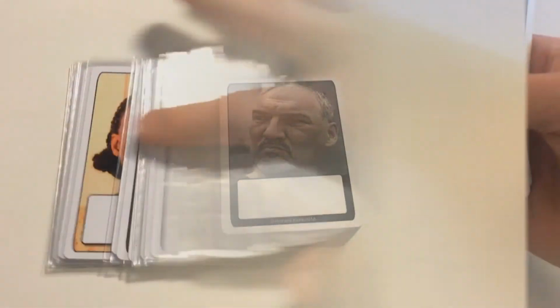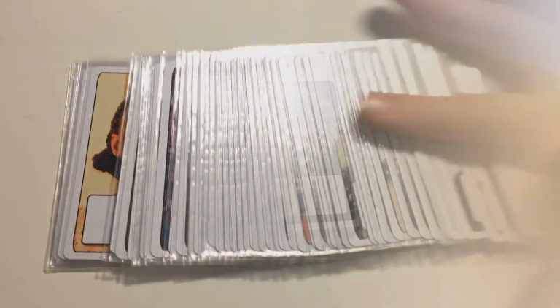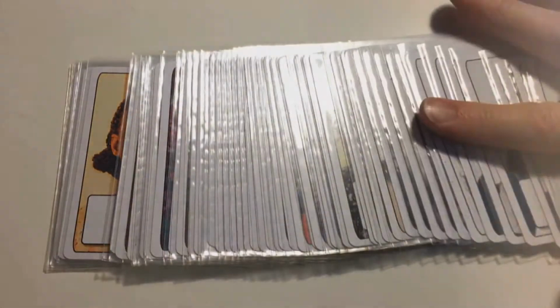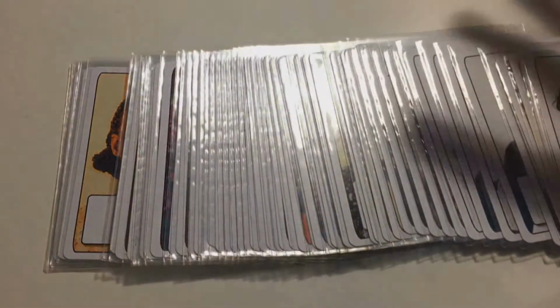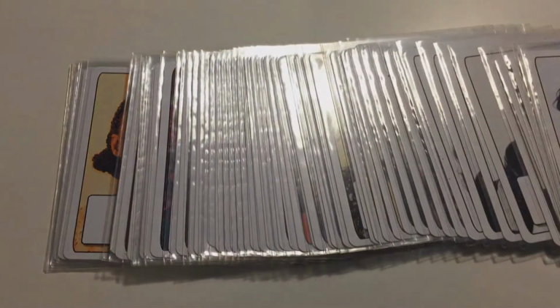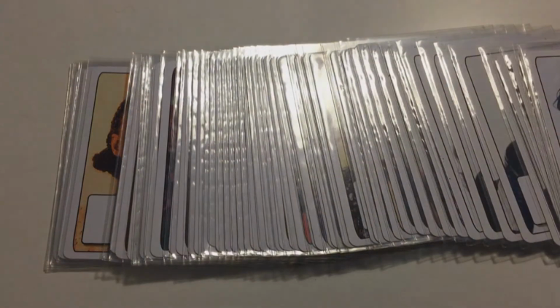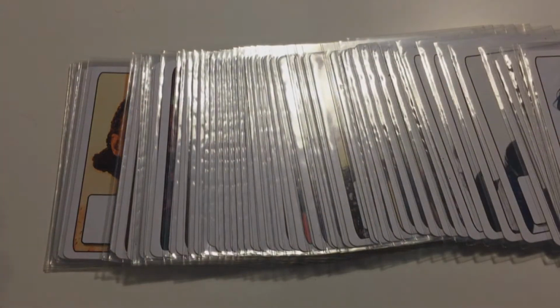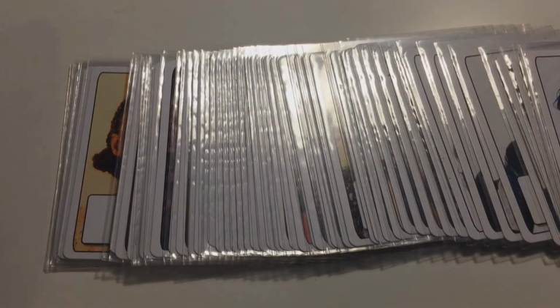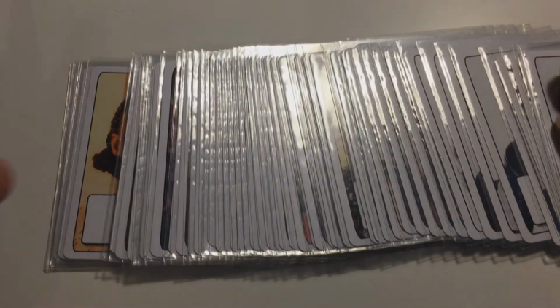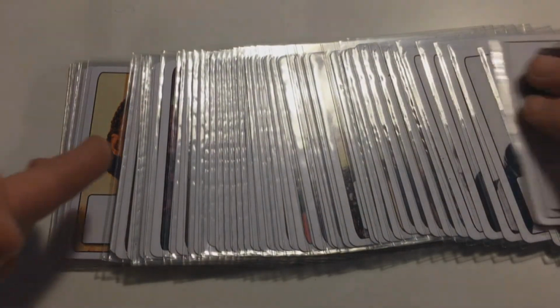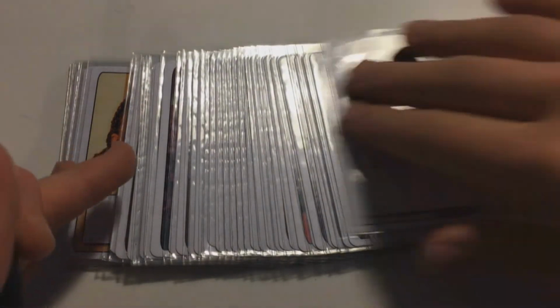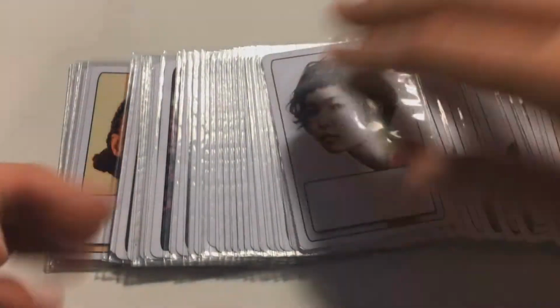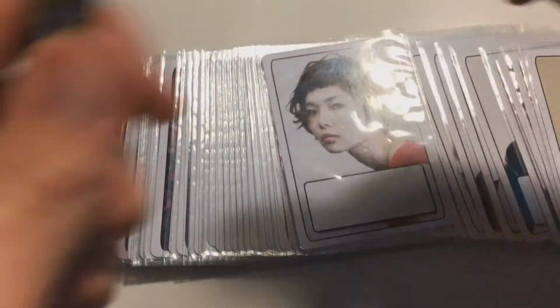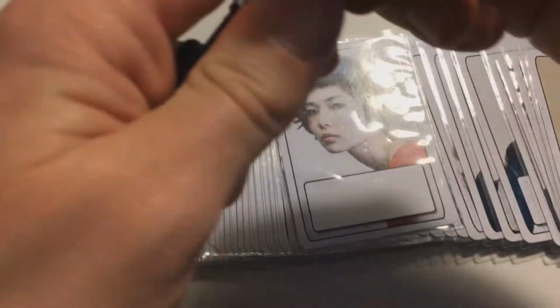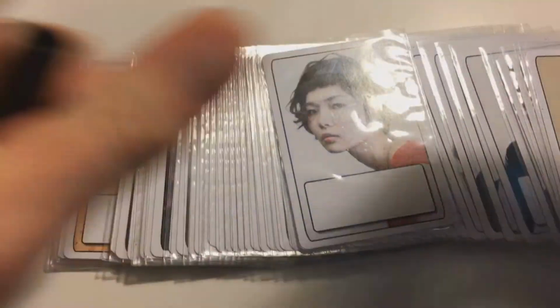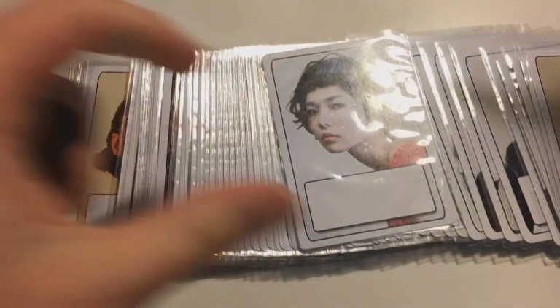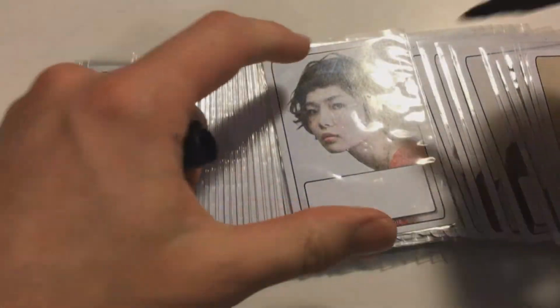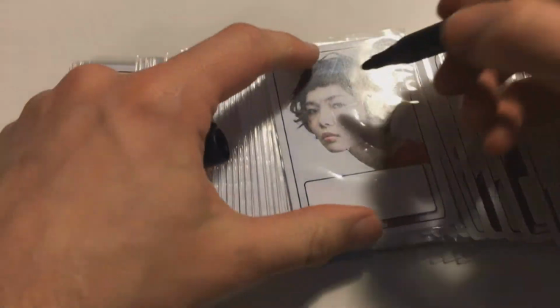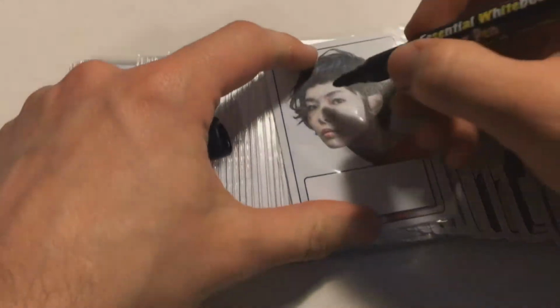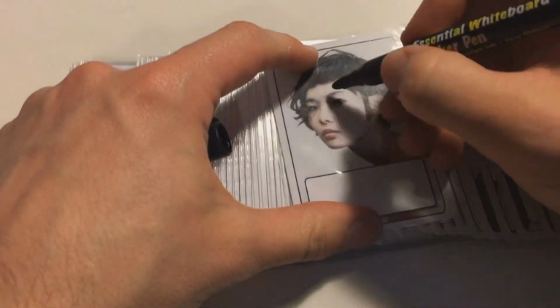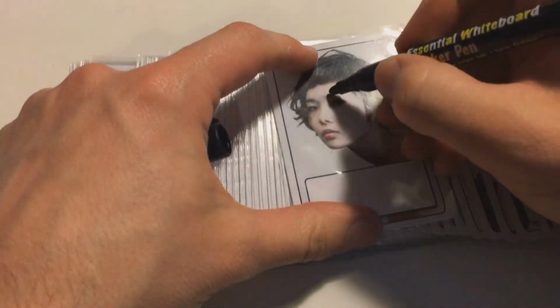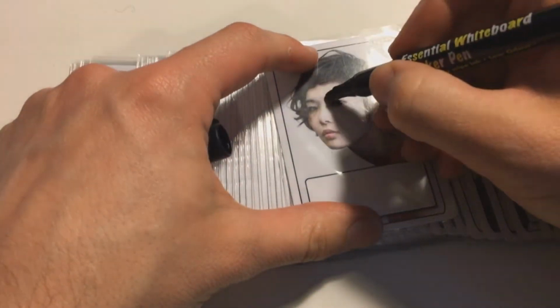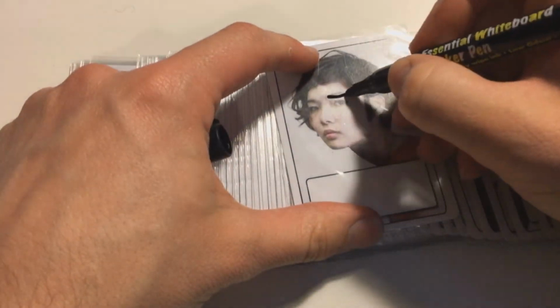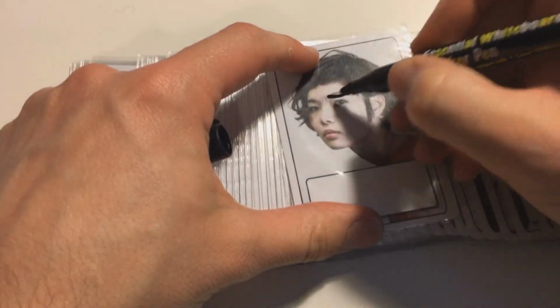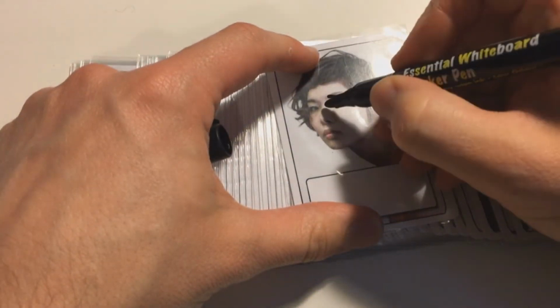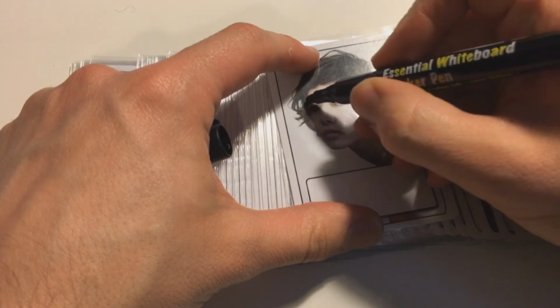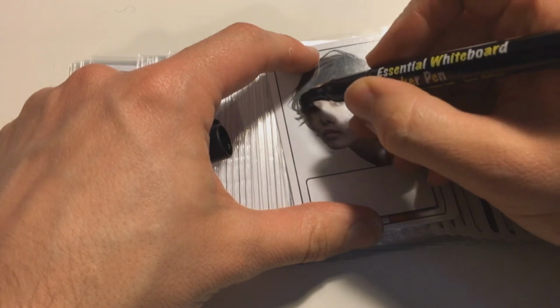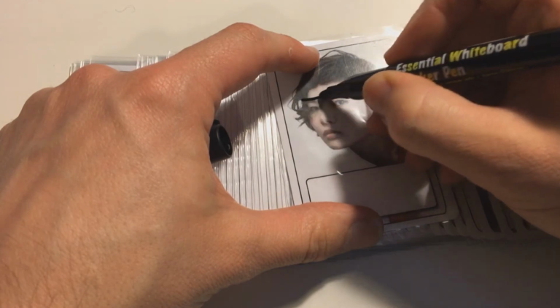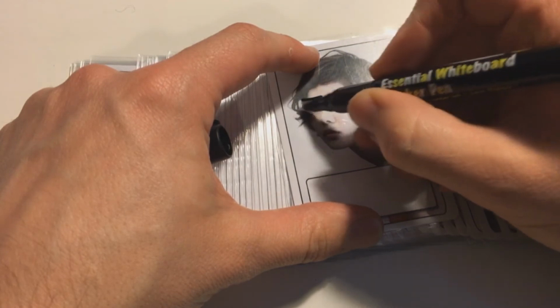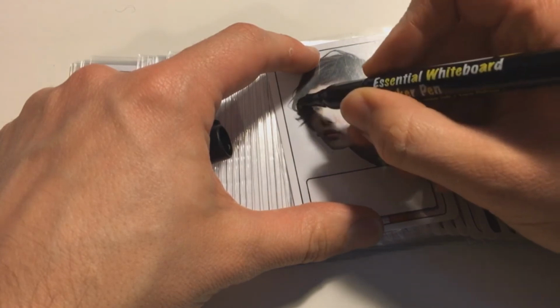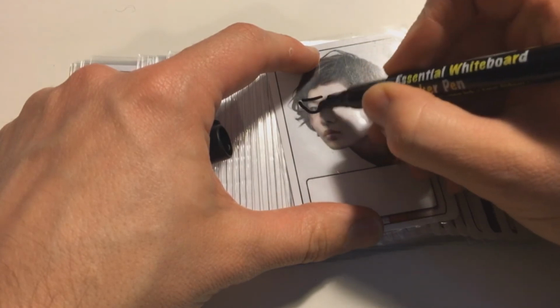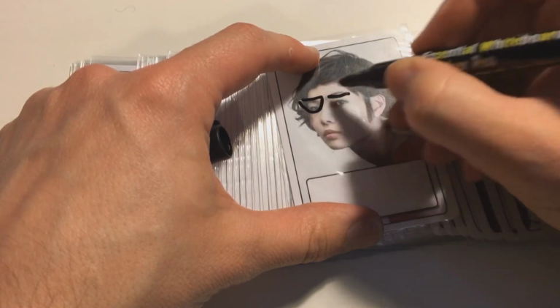Of course, once they're in sleeves, you can do simple things like adding a pair of glasses or facial hair.